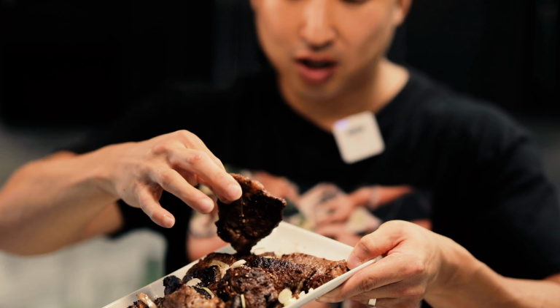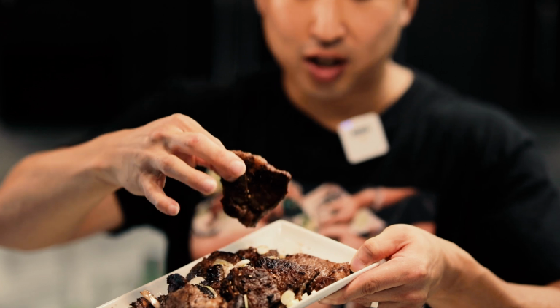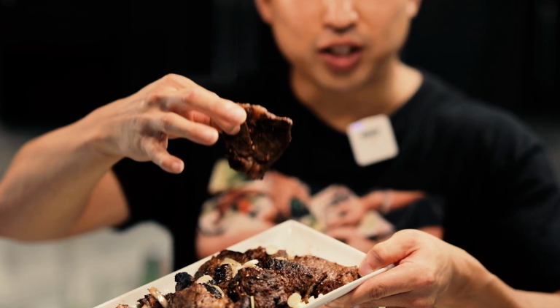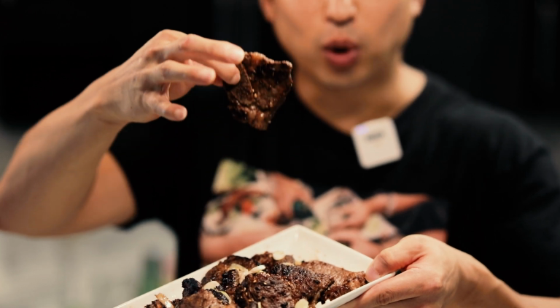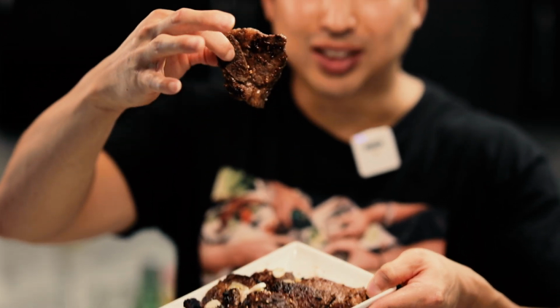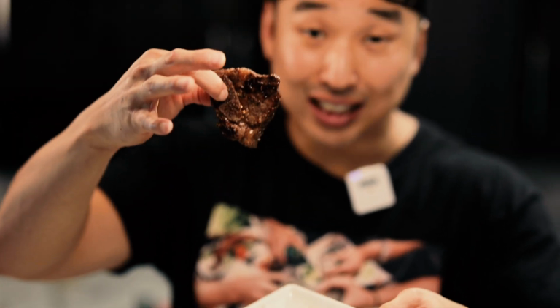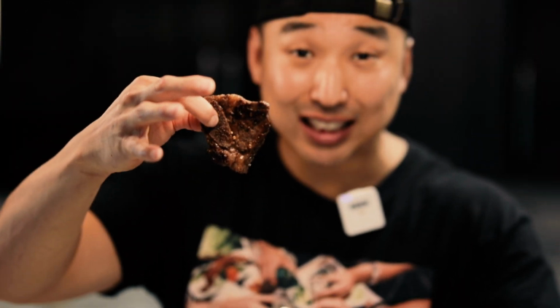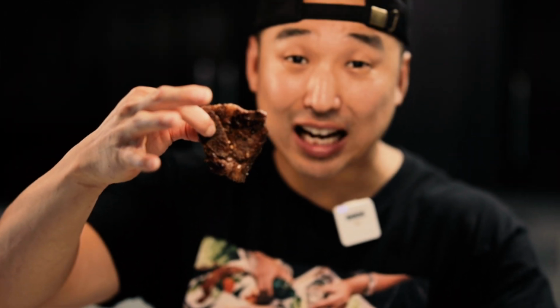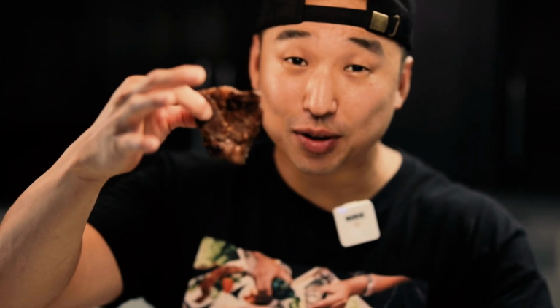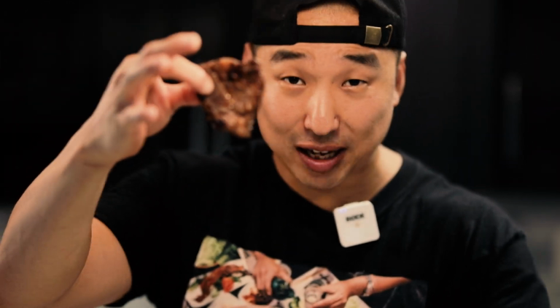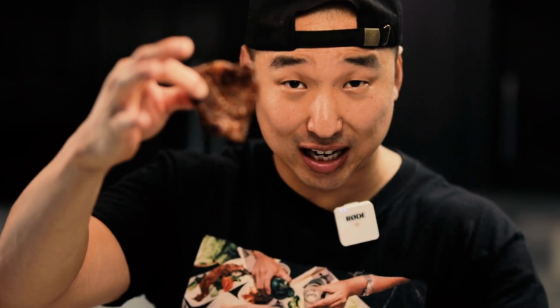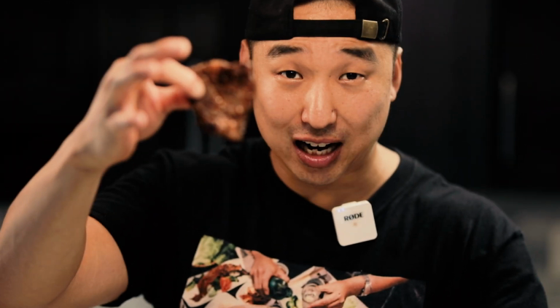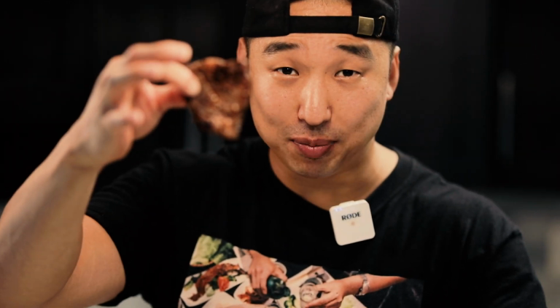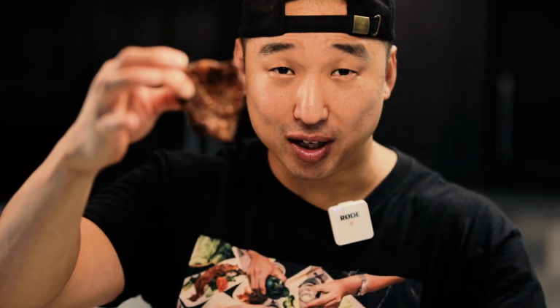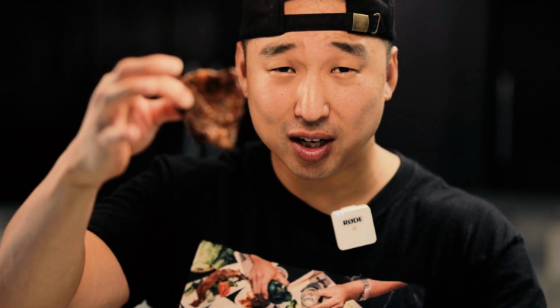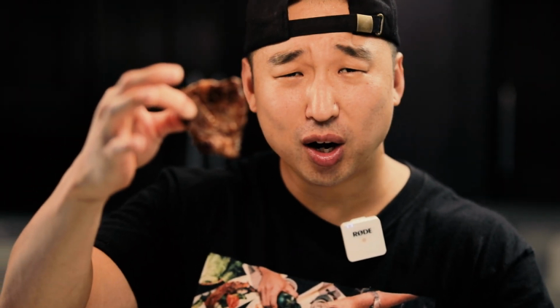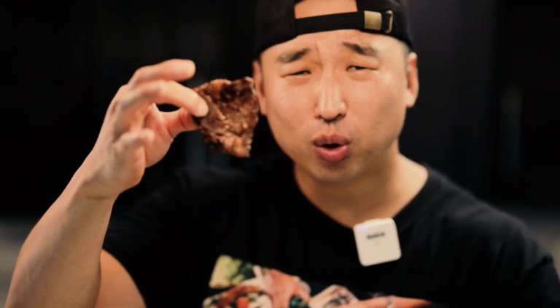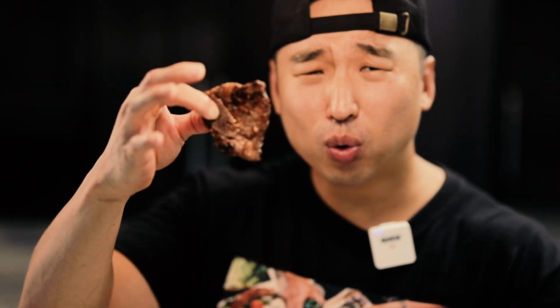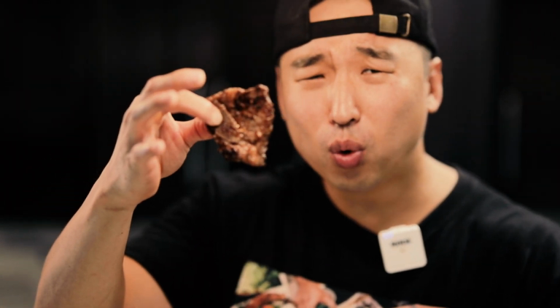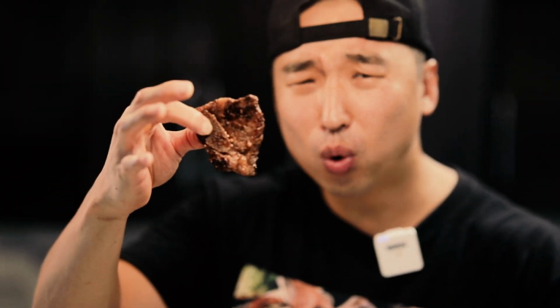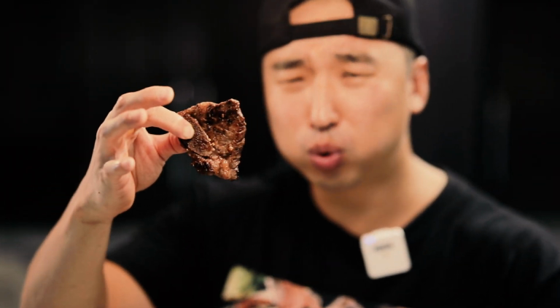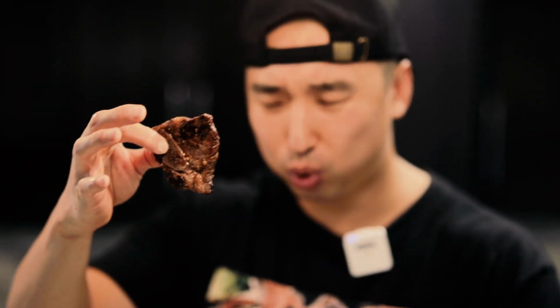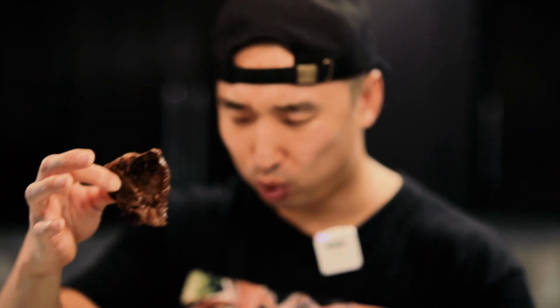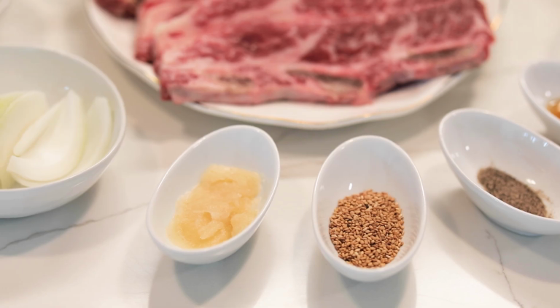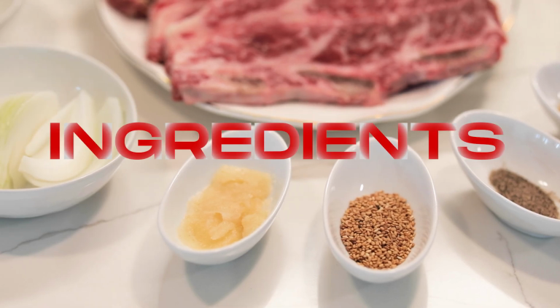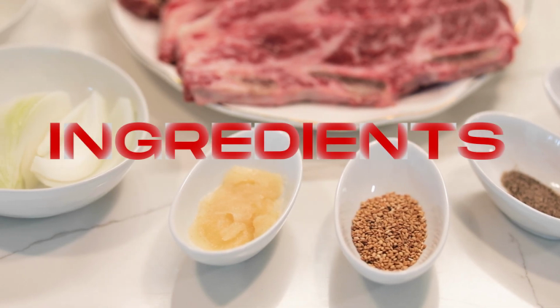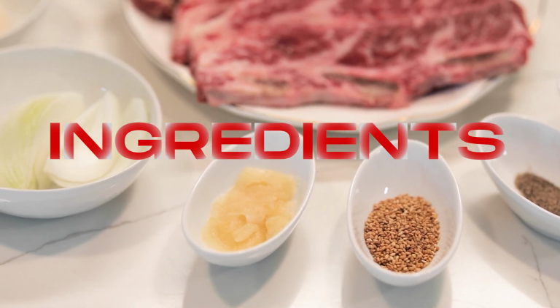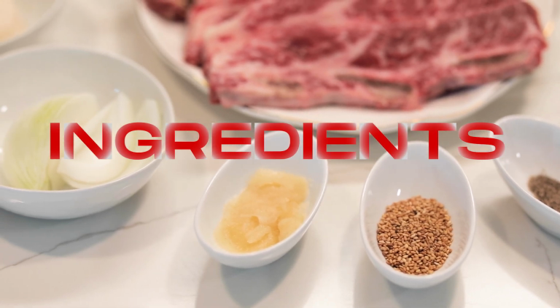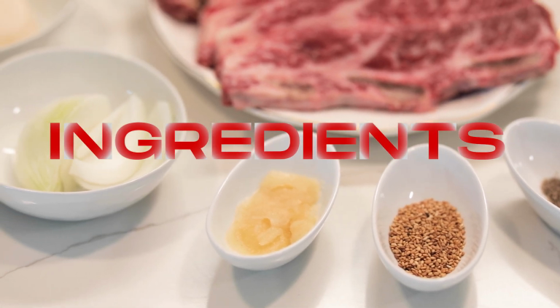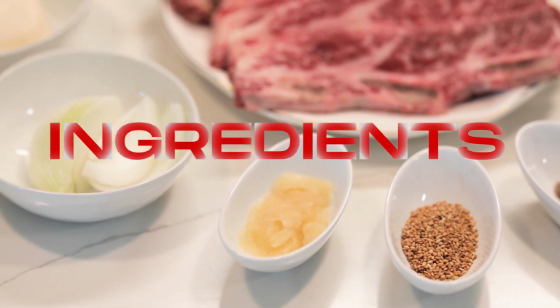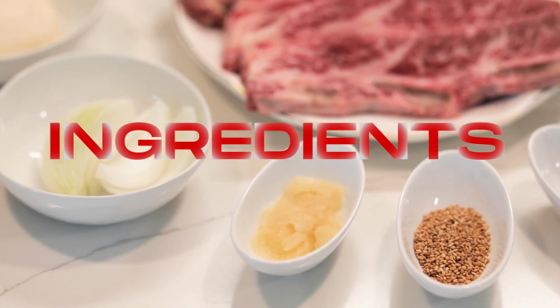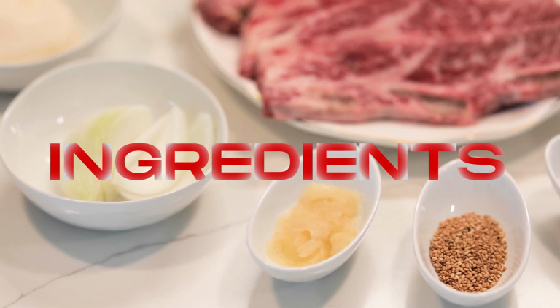Yo, this is how you make galbi. Alright, so here's what we need.